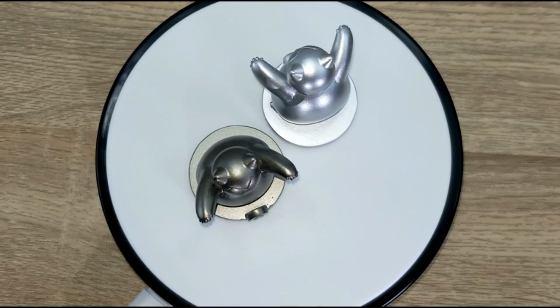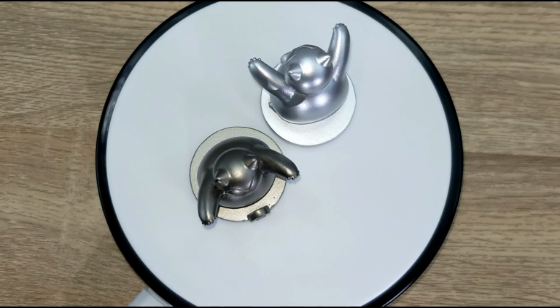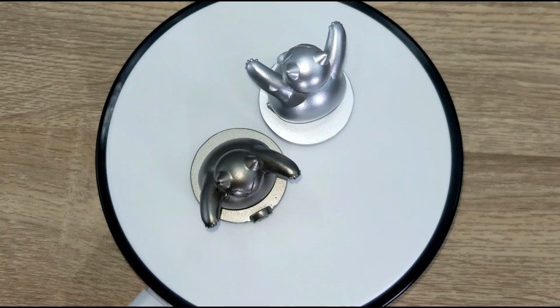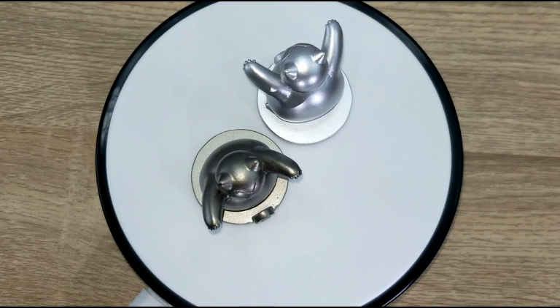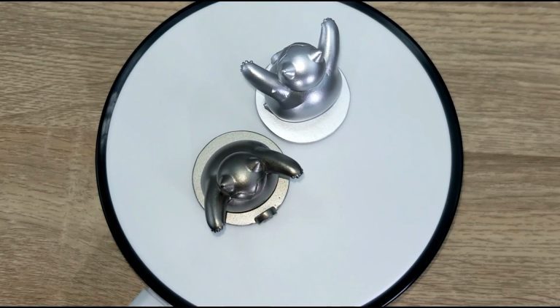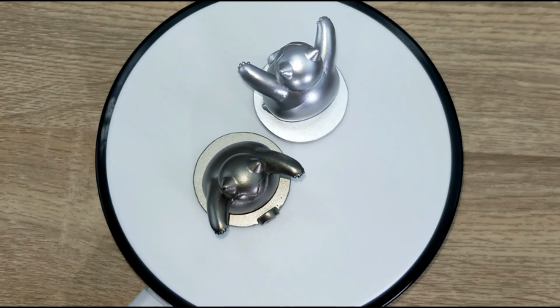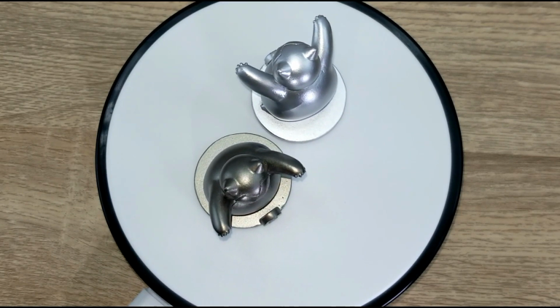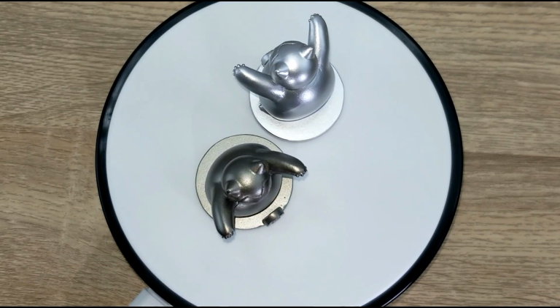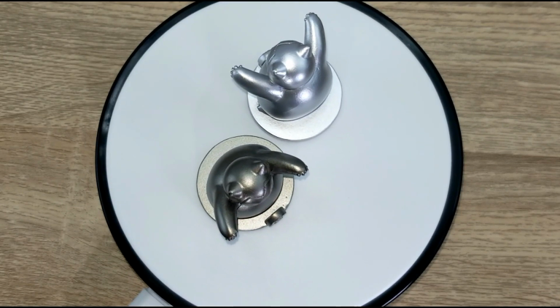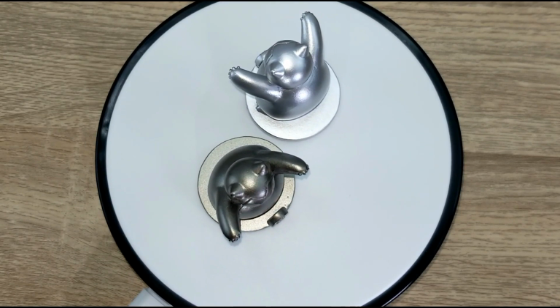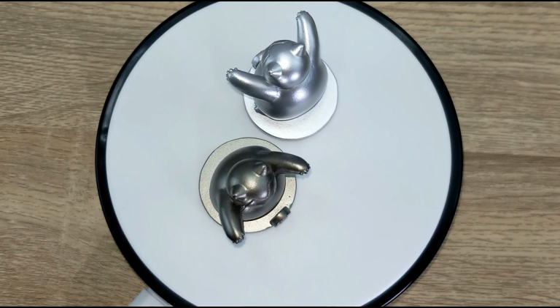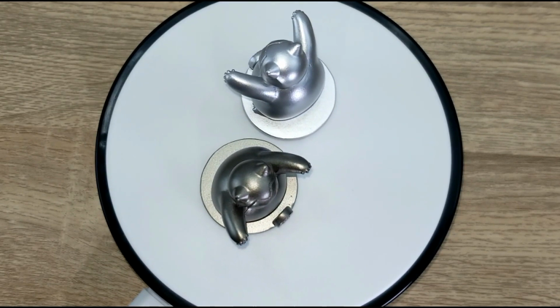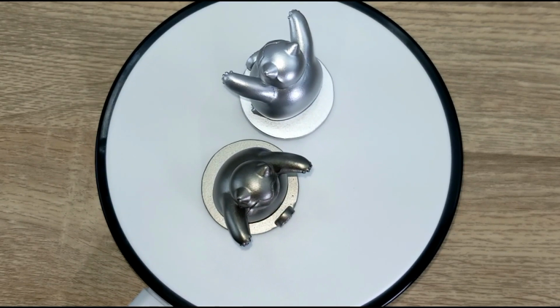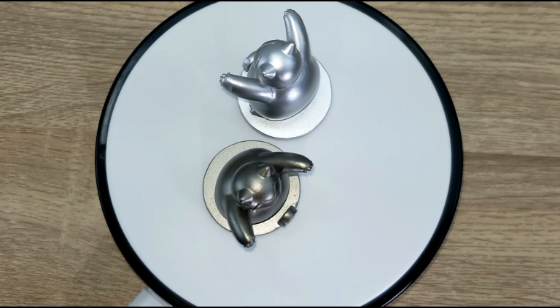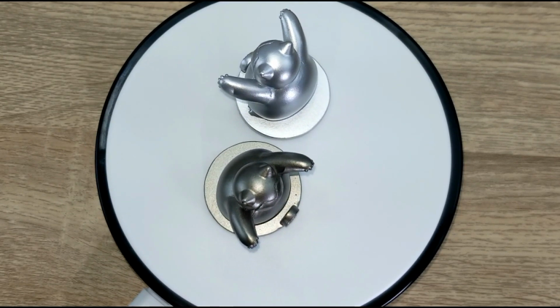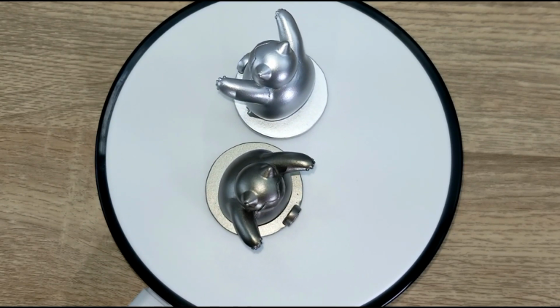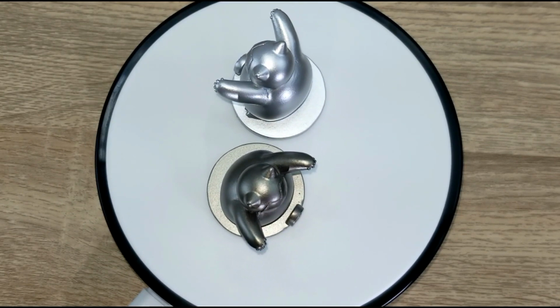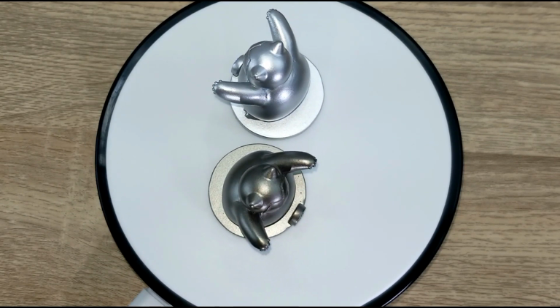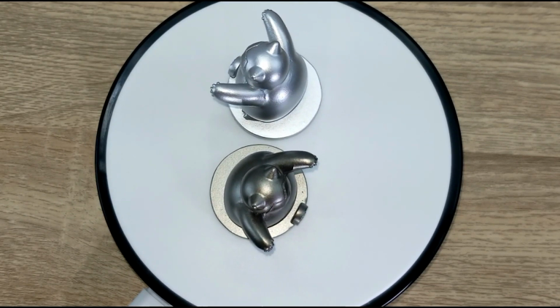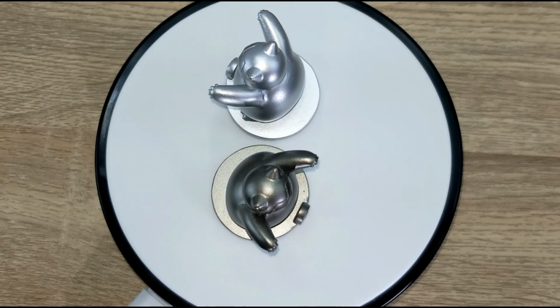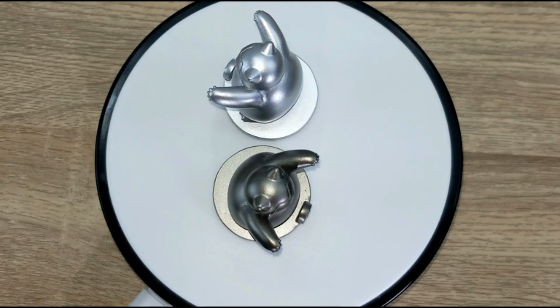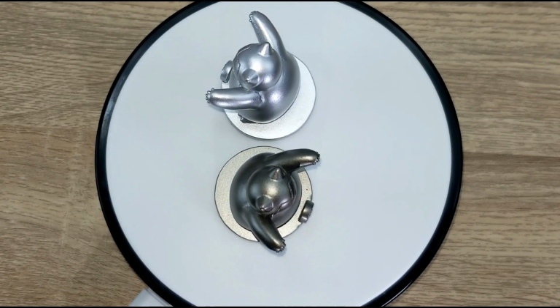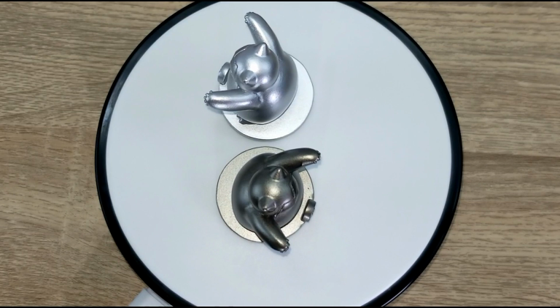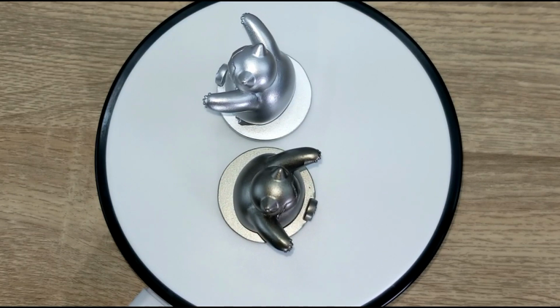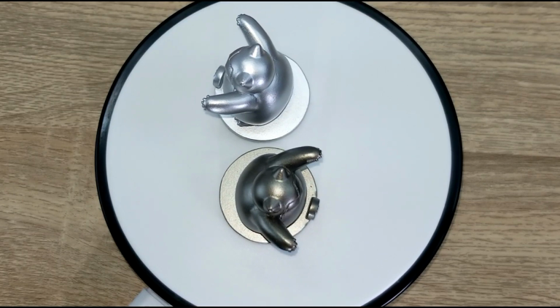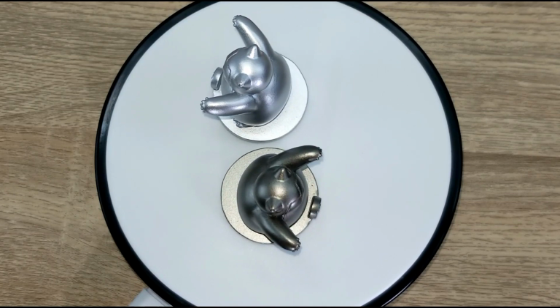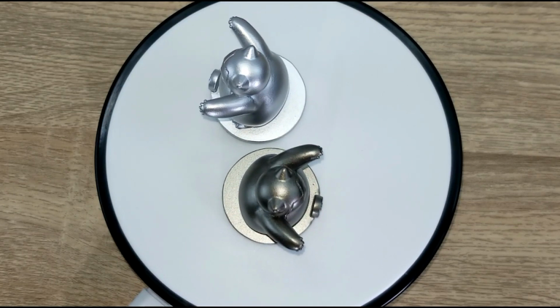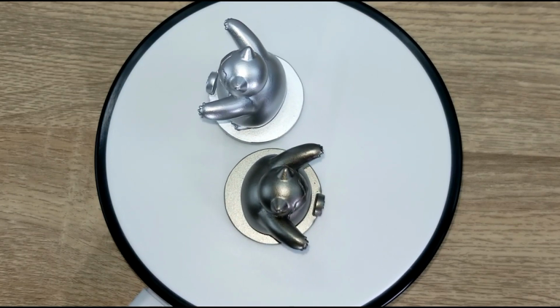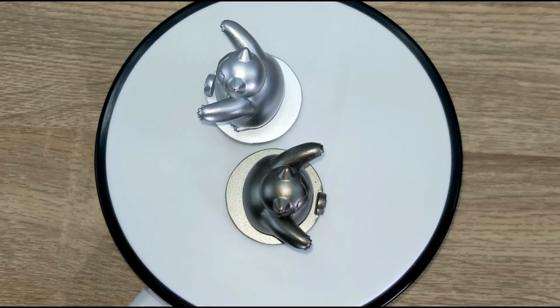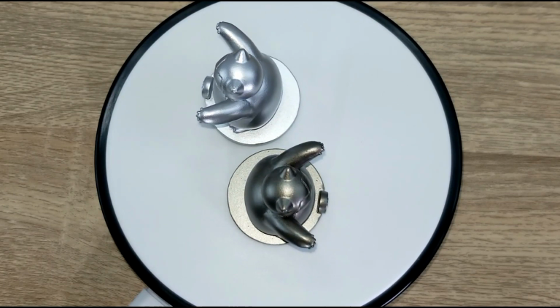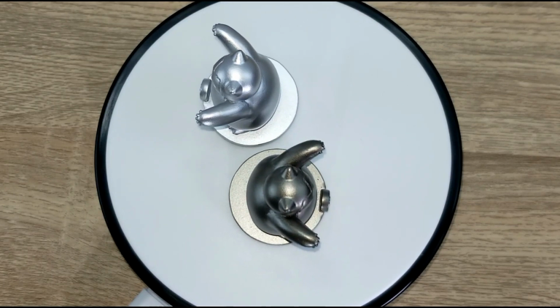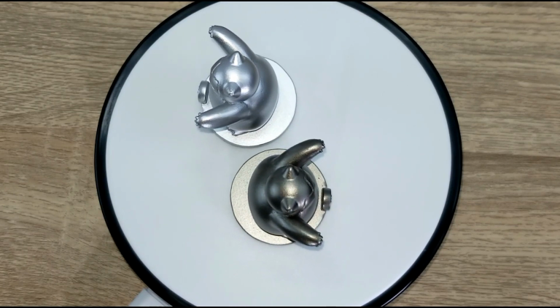The chess pieces overall are not too heavy, but they do have an added mass to make them feel sturdy.